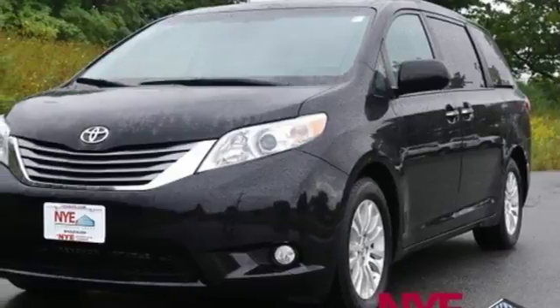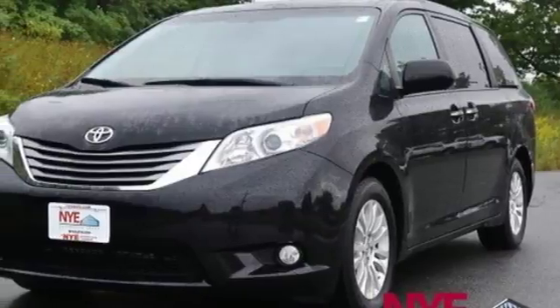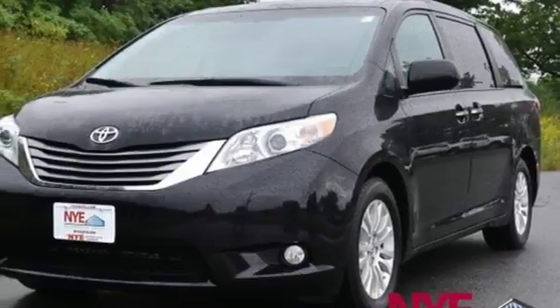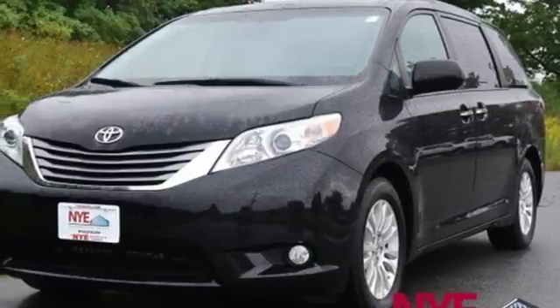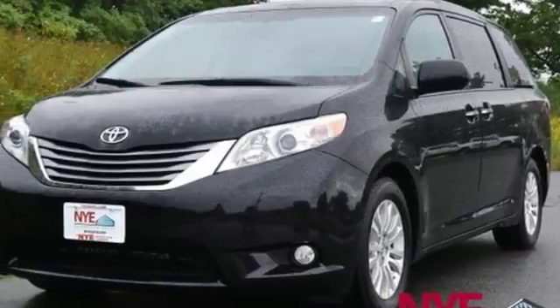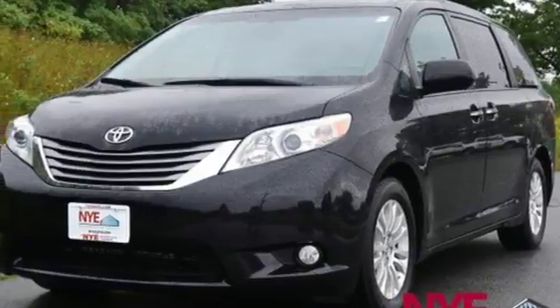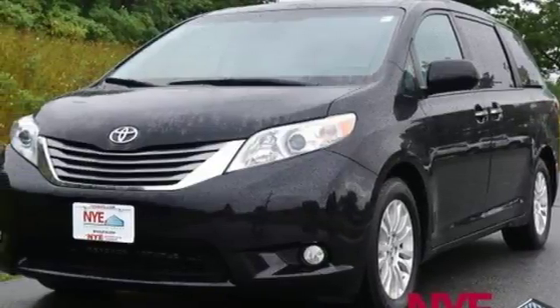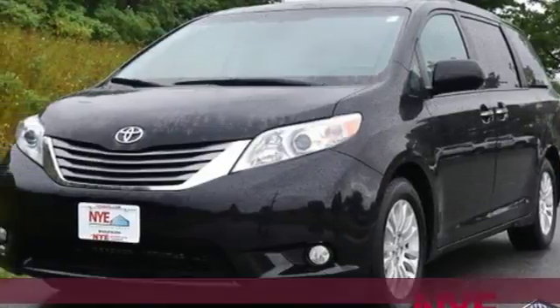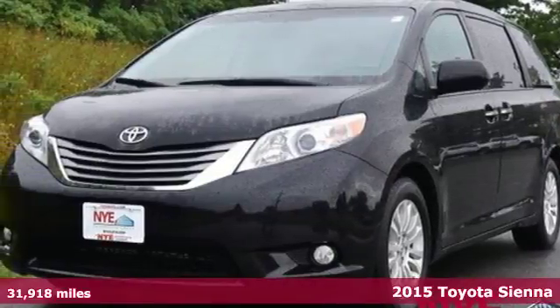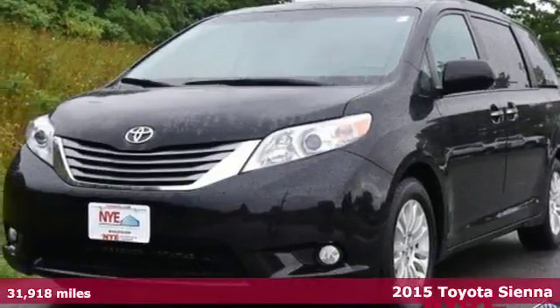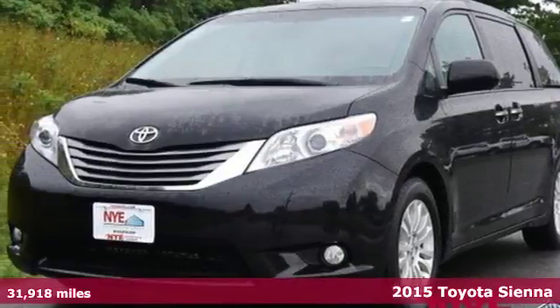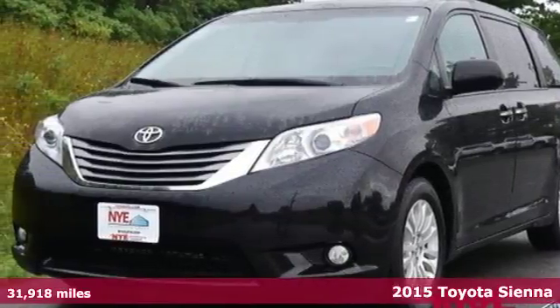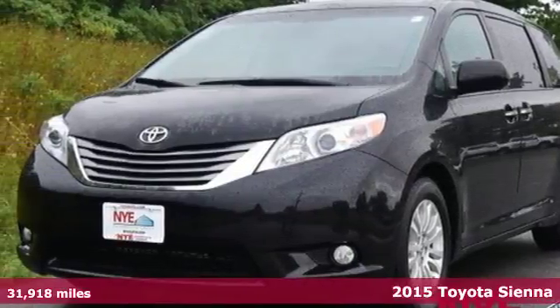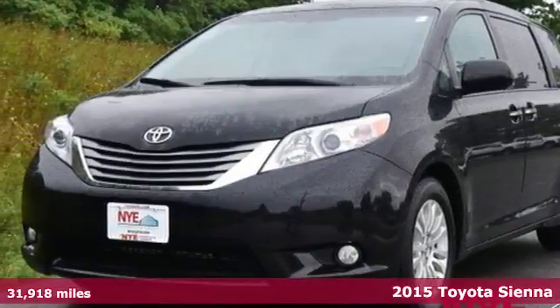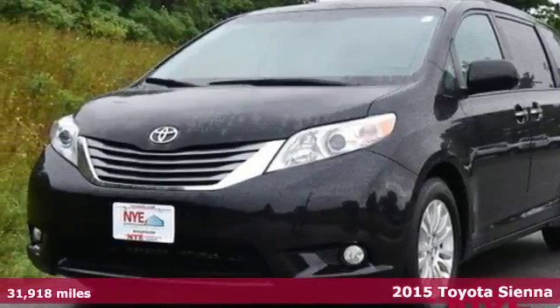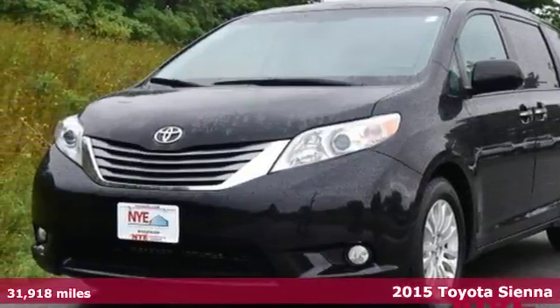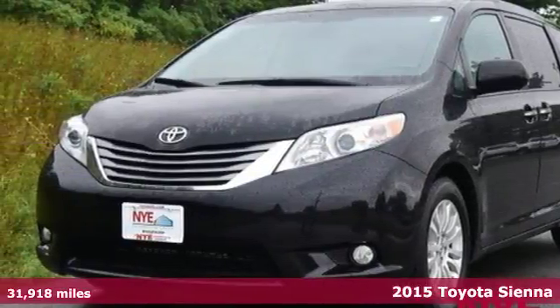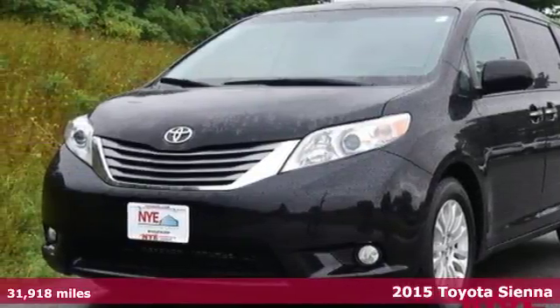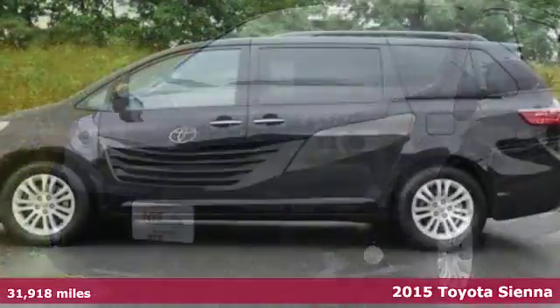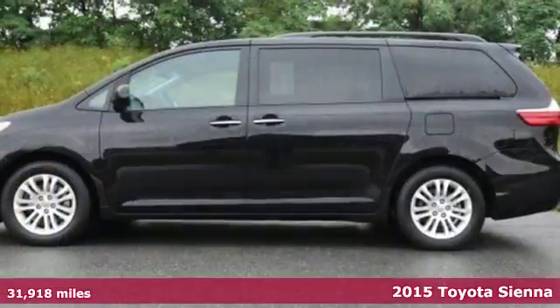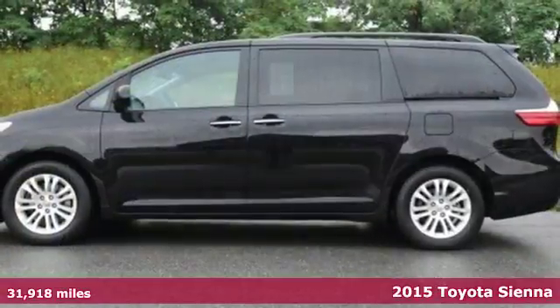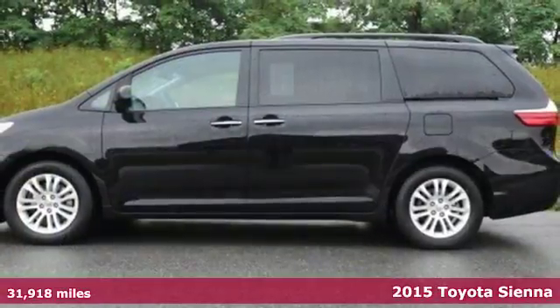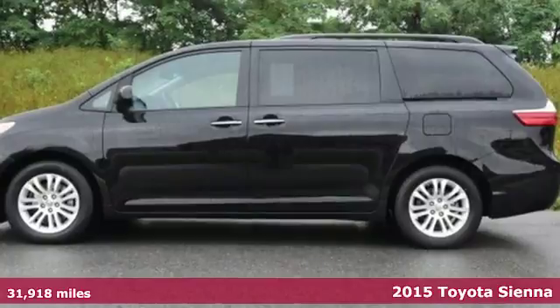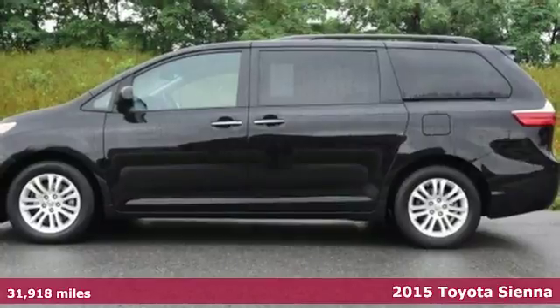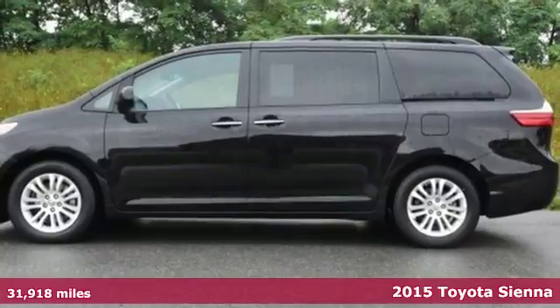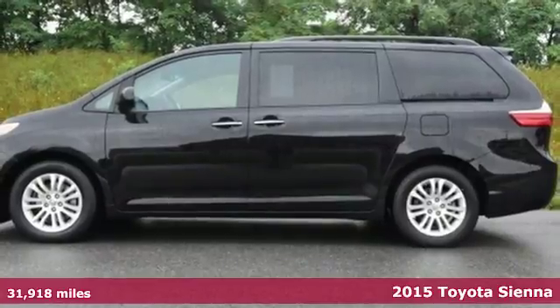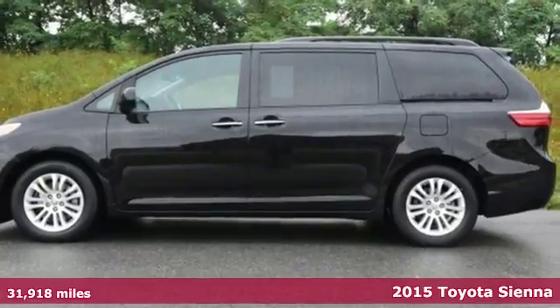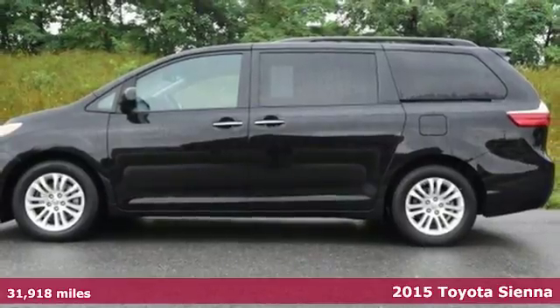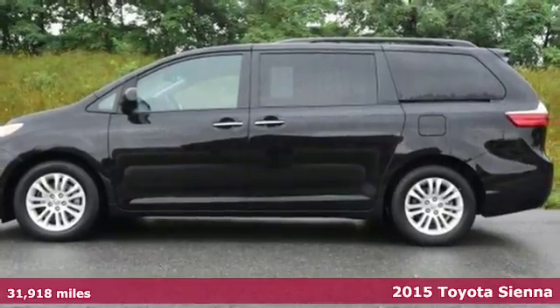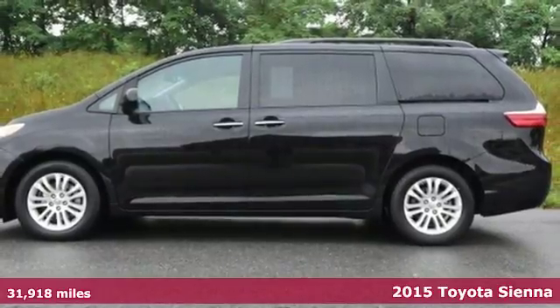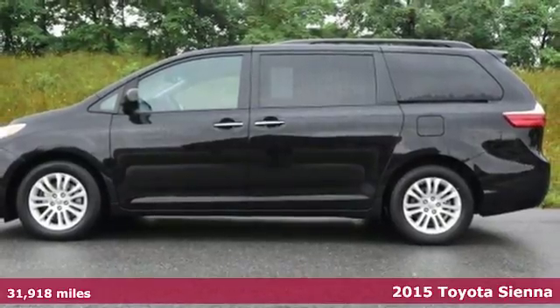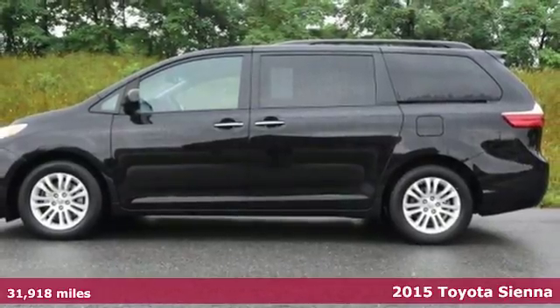Here's a 2015 Toyota Sienna. Cul-de-sac cred comes standard with this spacious and stylish minivan.